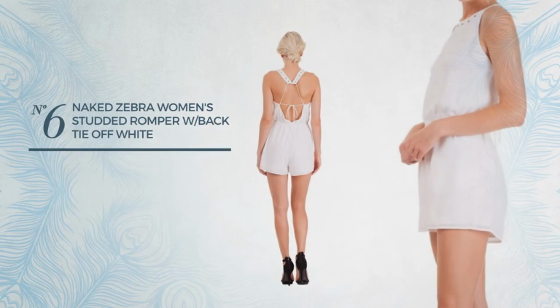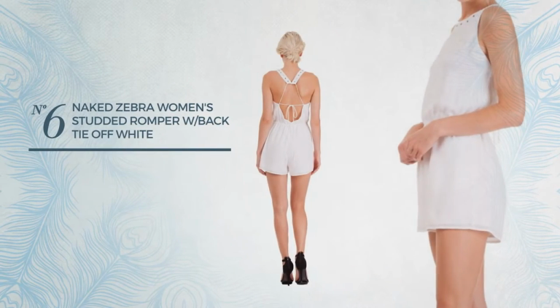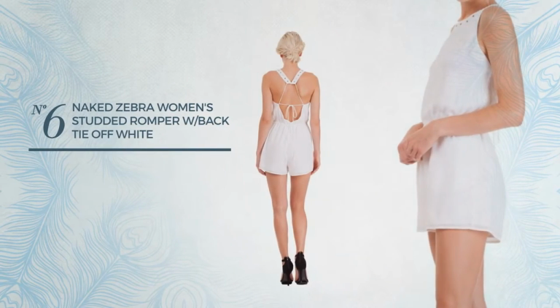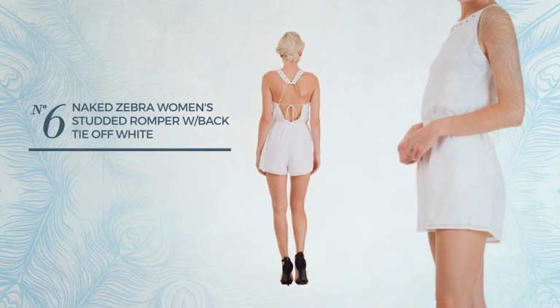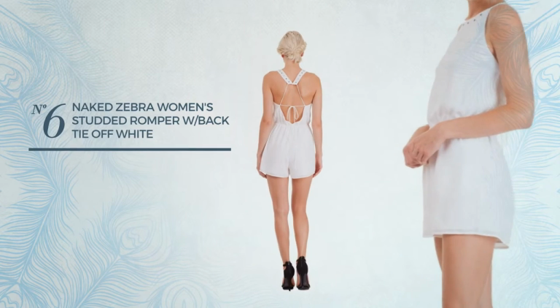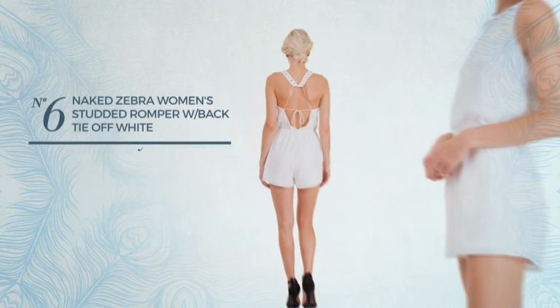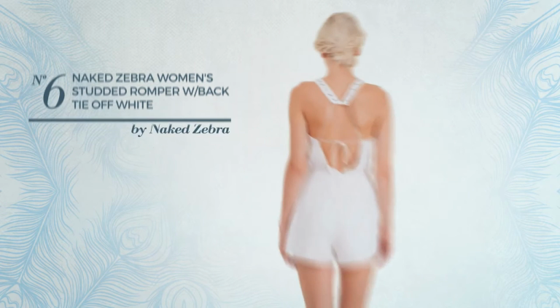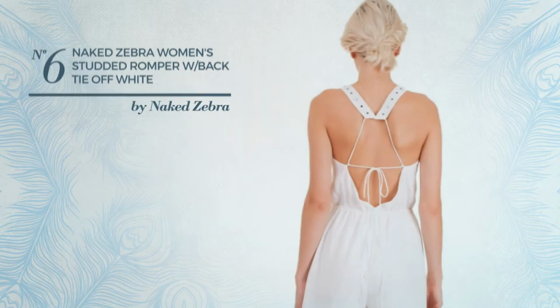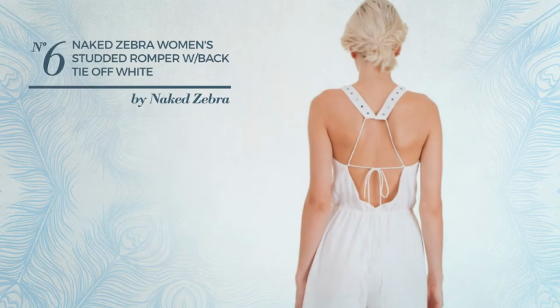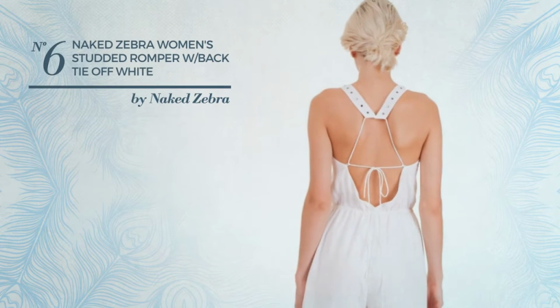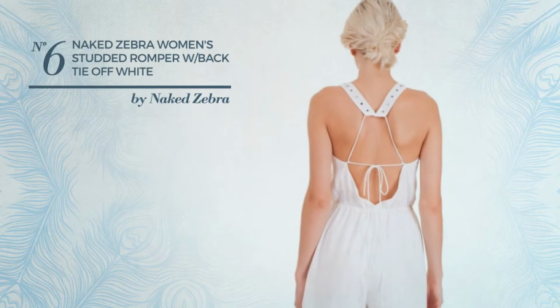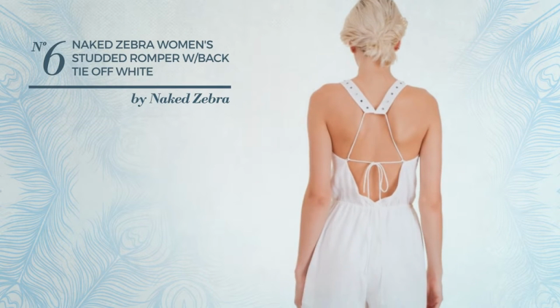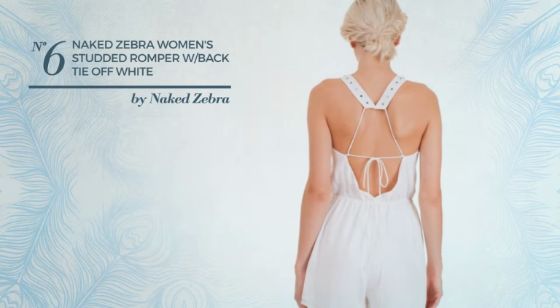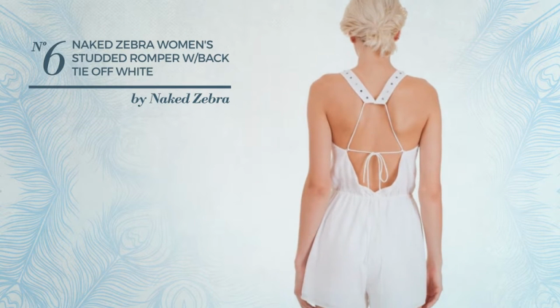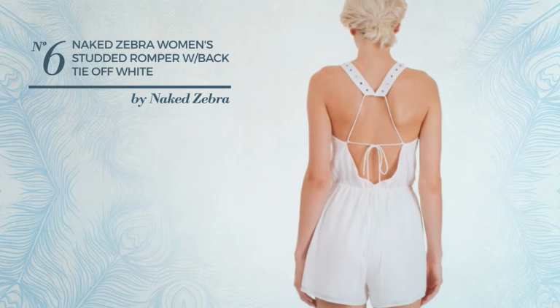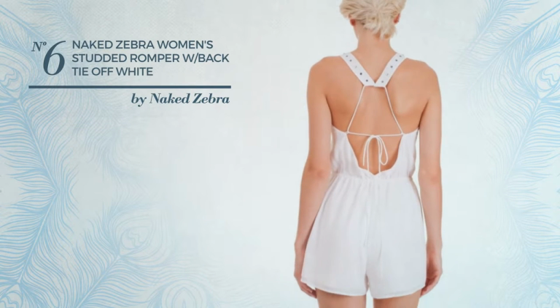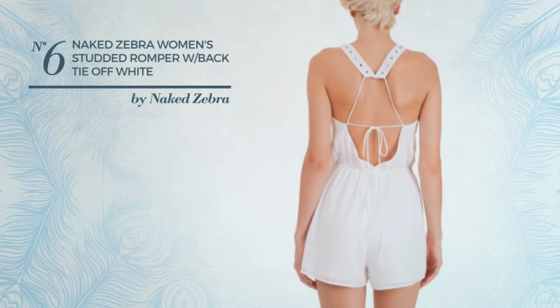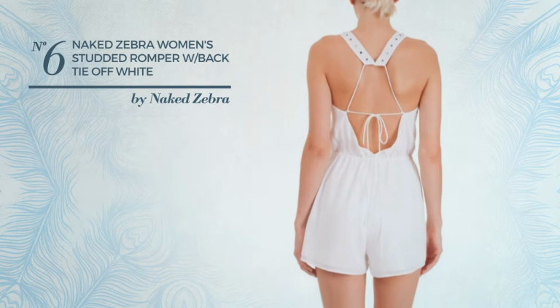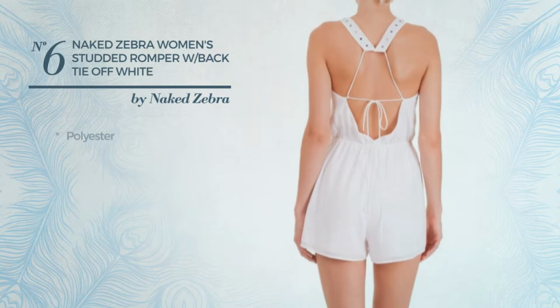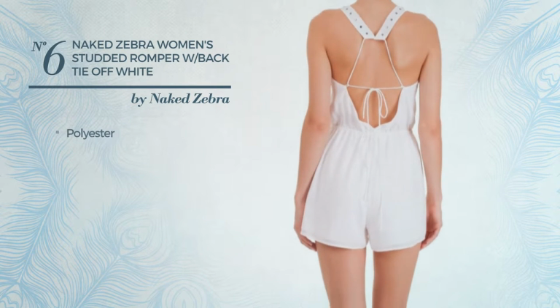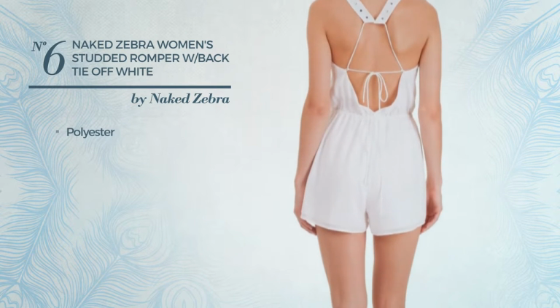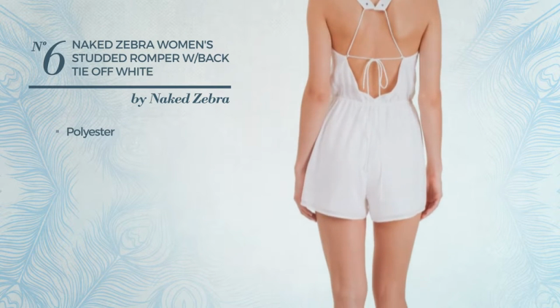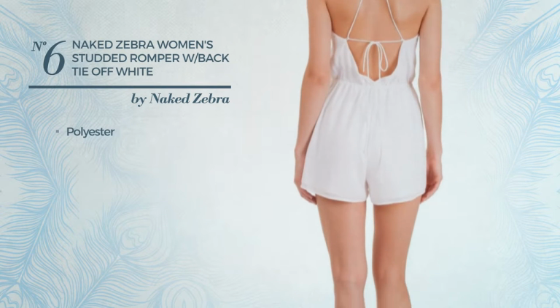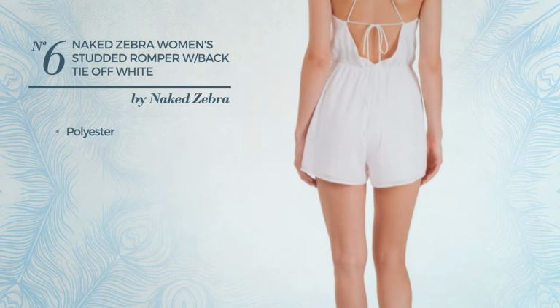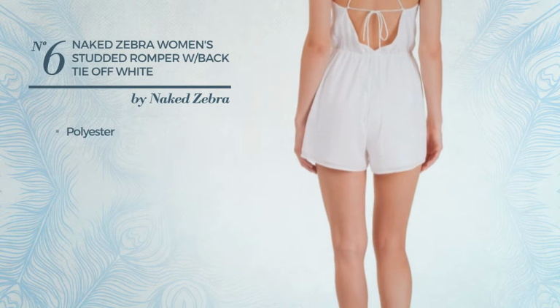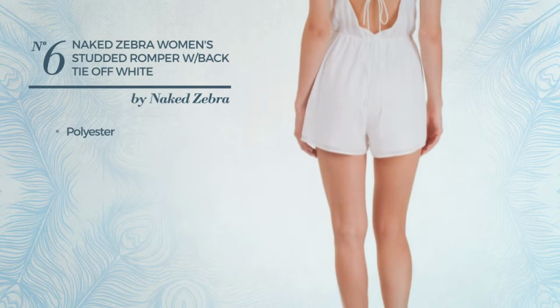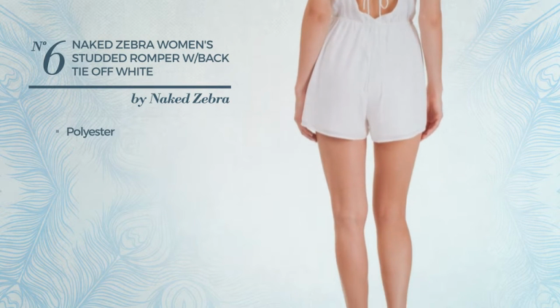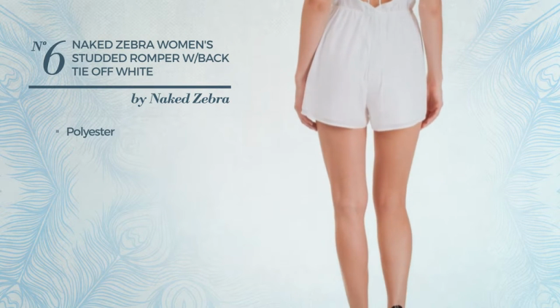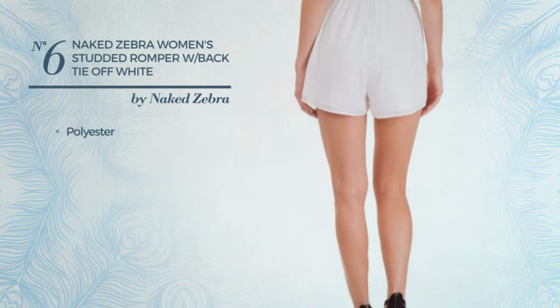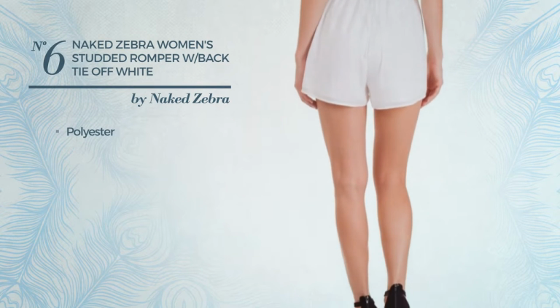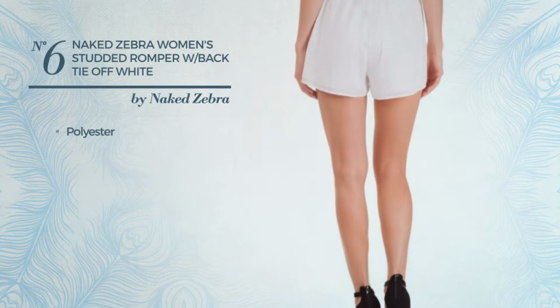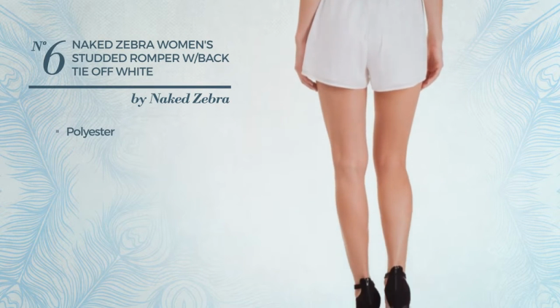Number 6. Crafted from quickly drying polyester. Available in 6 colors.